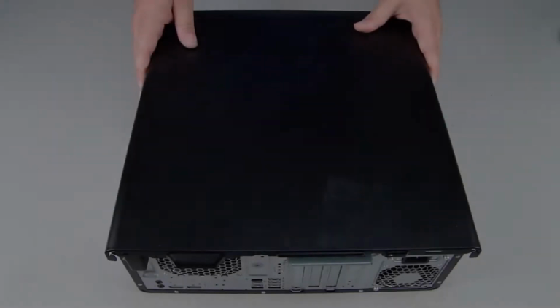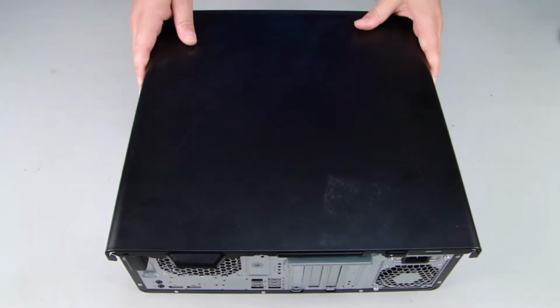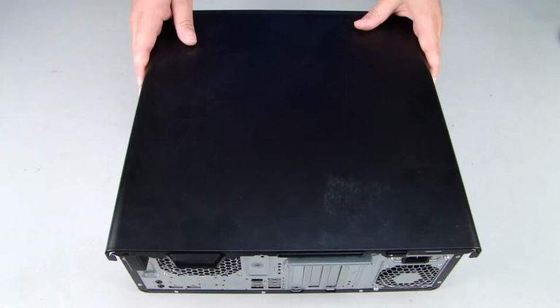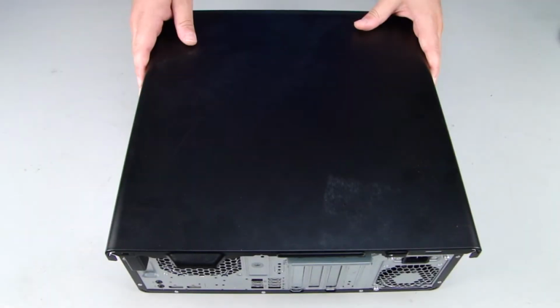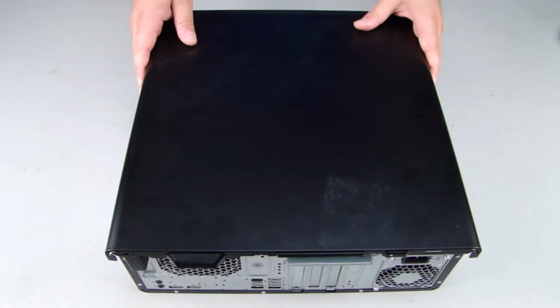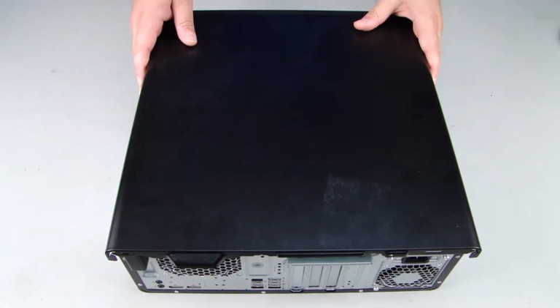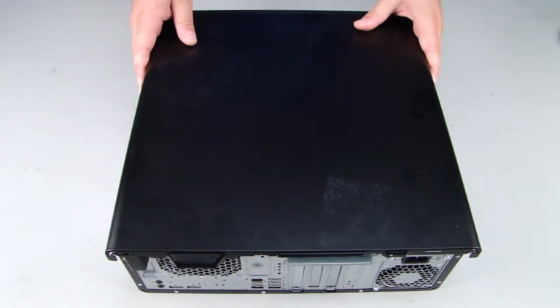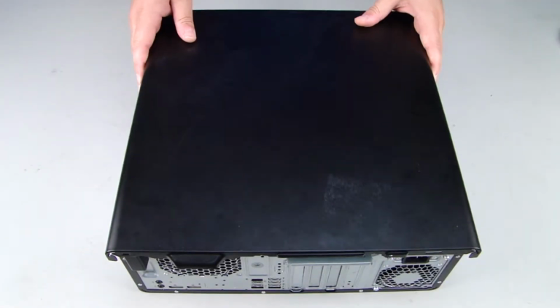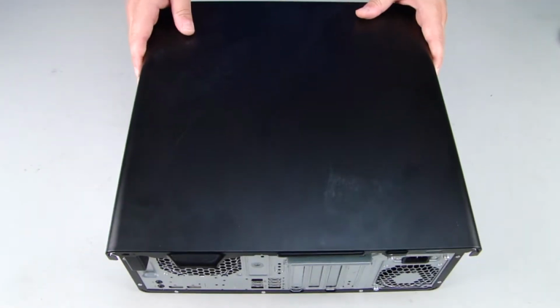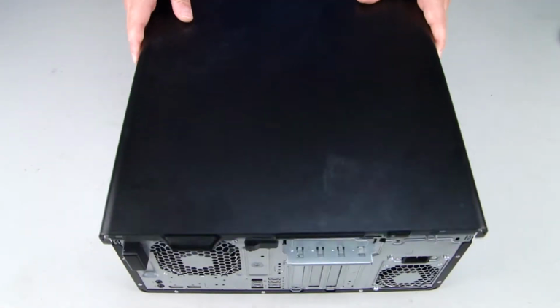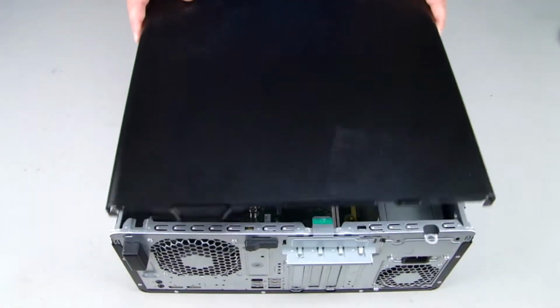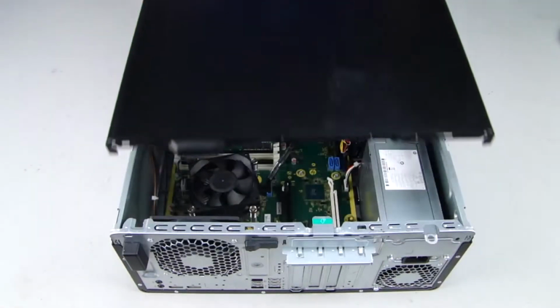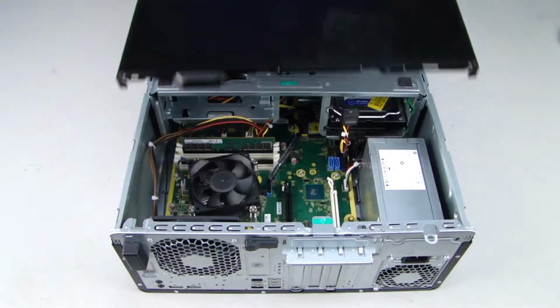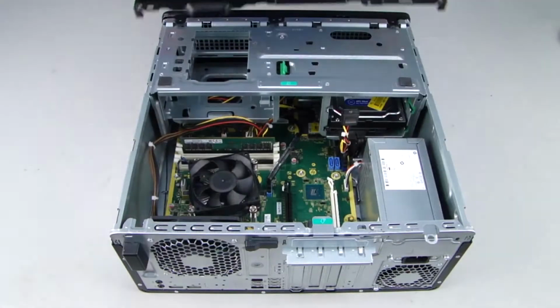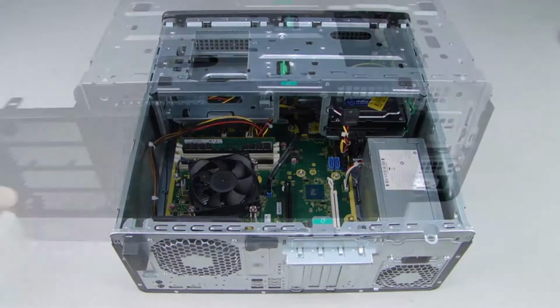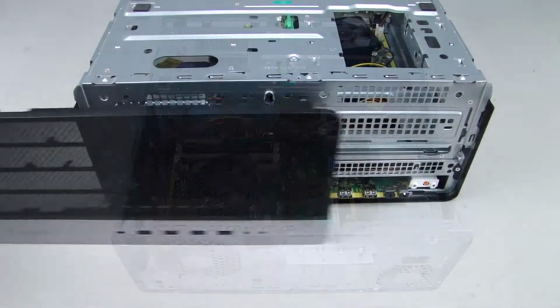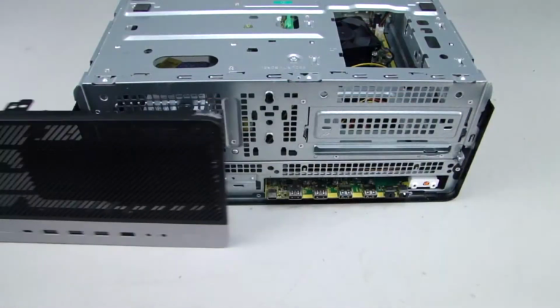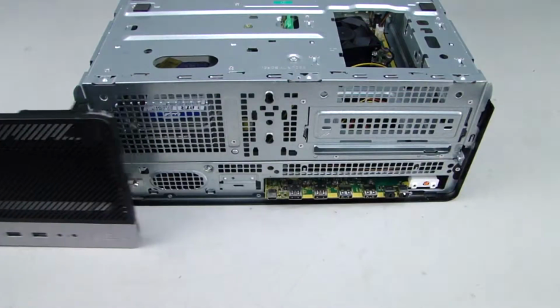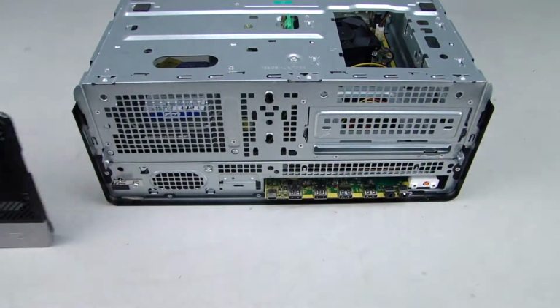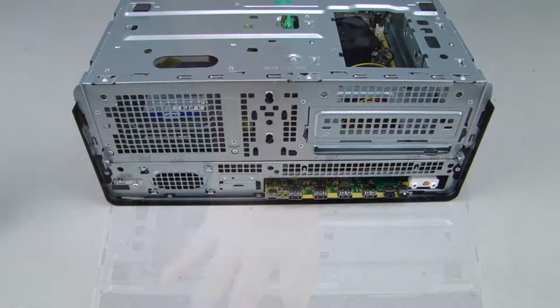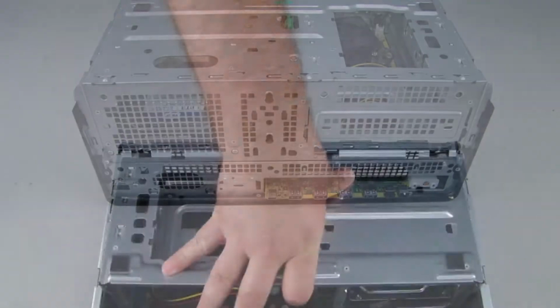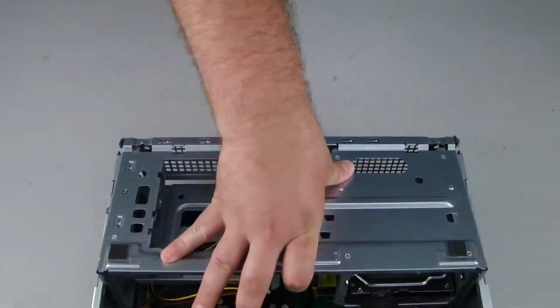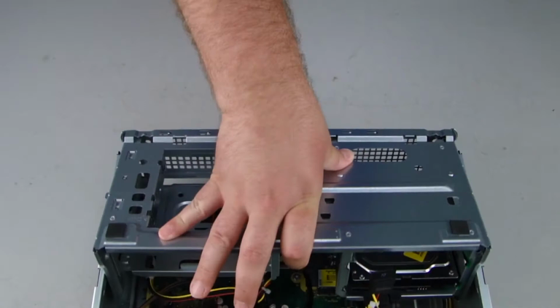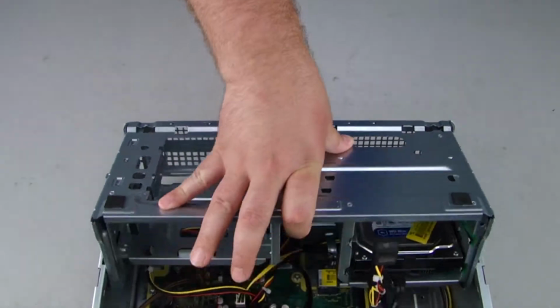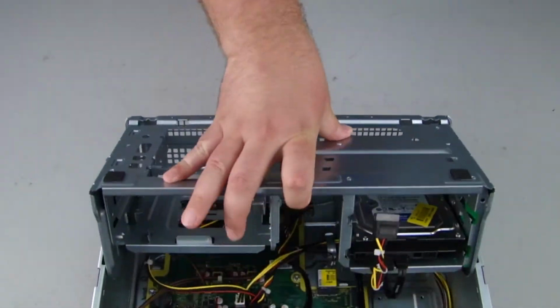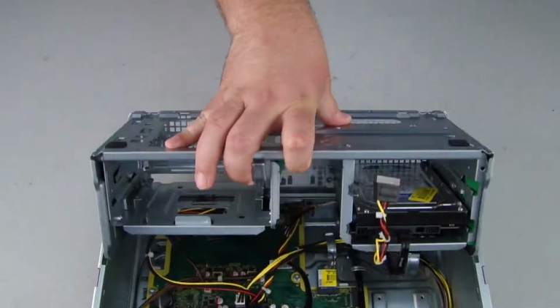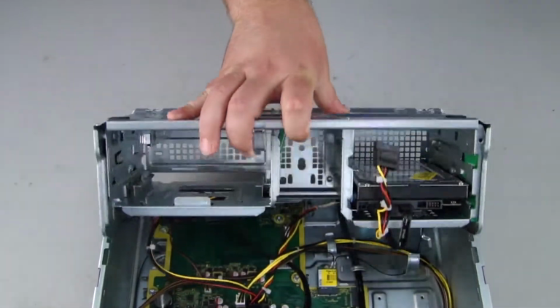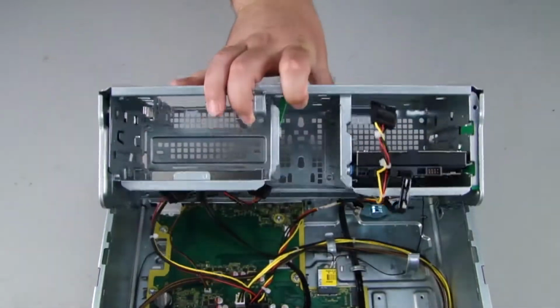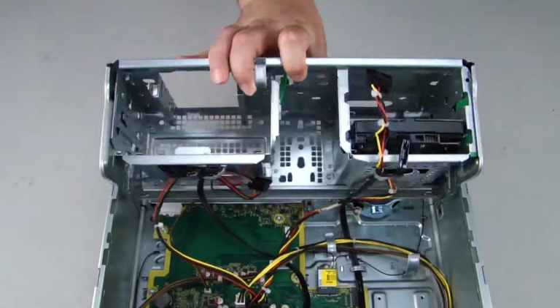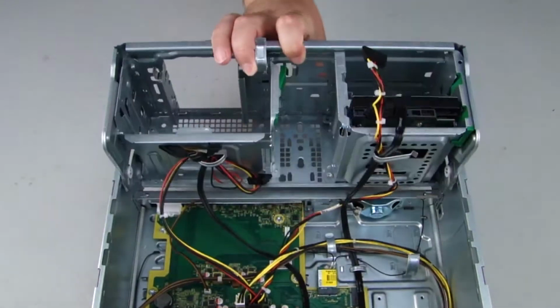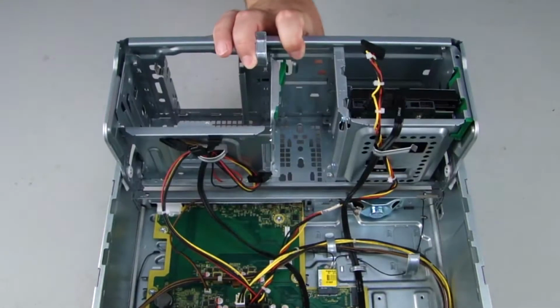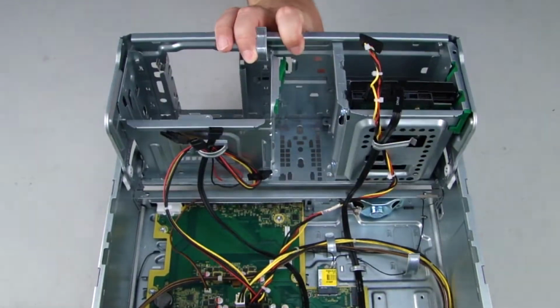Before you begin, remove the access panel, front bezel, and rotate the hard drive cage up.